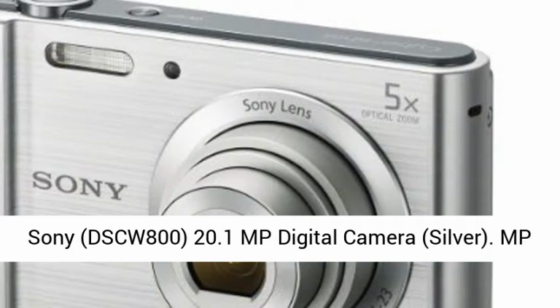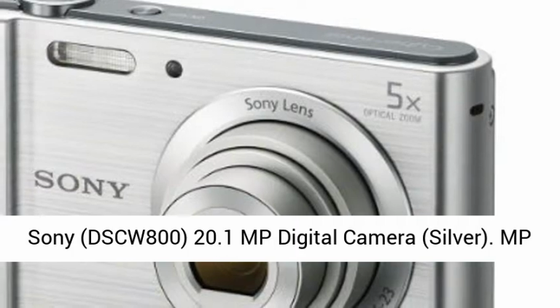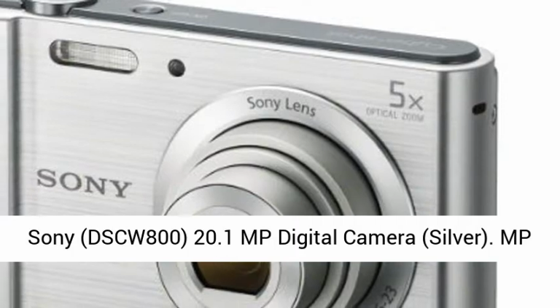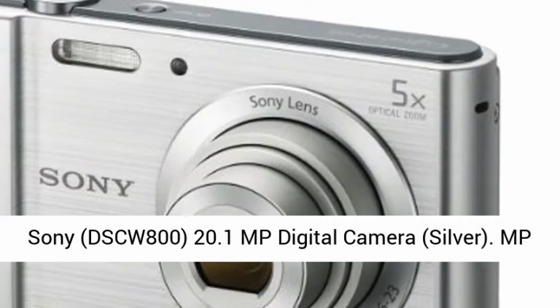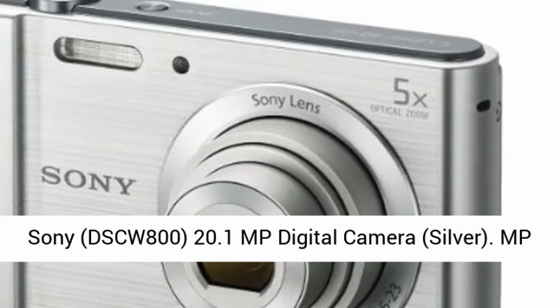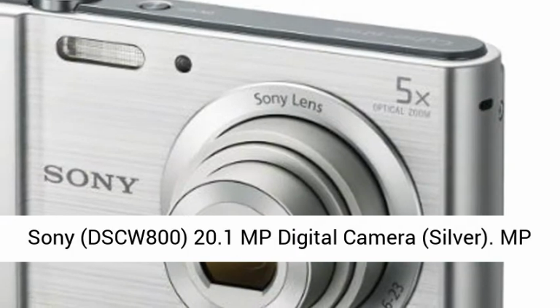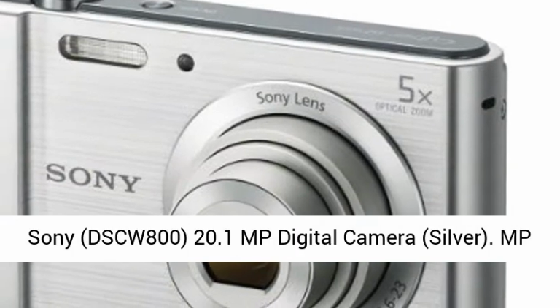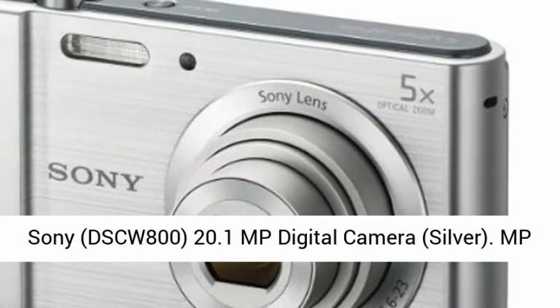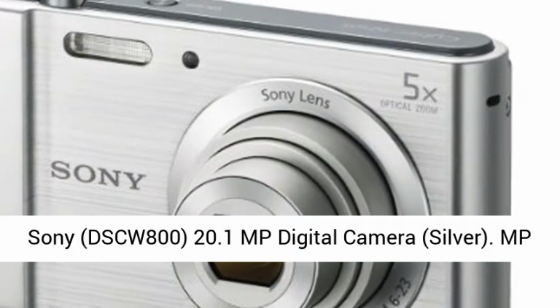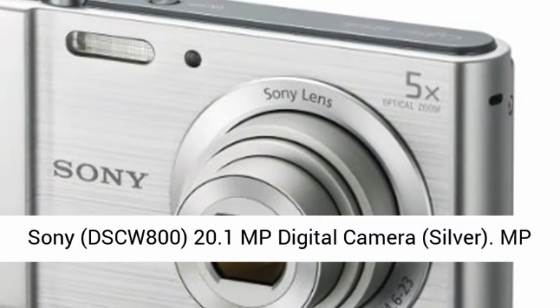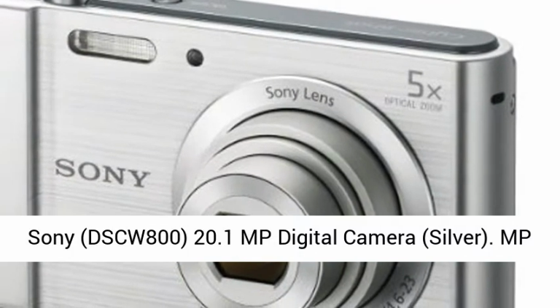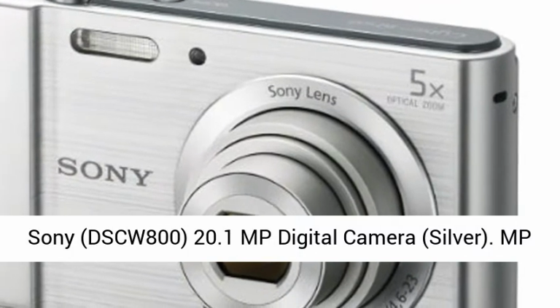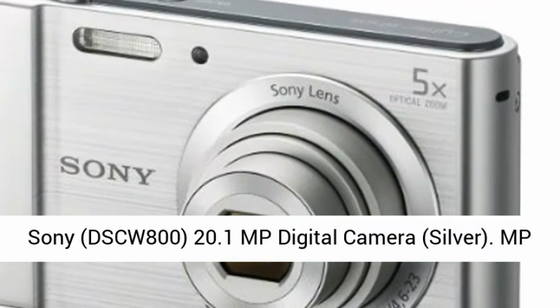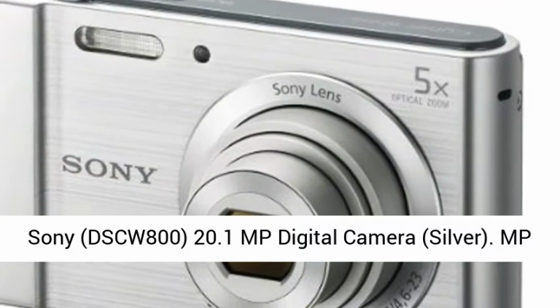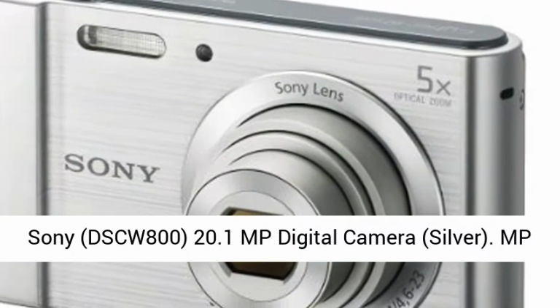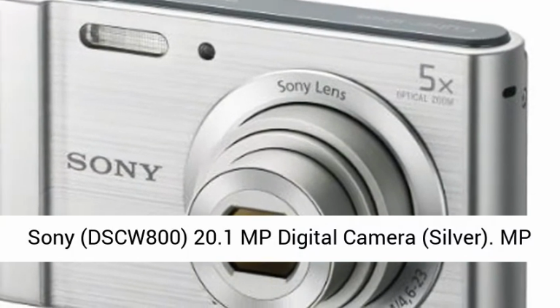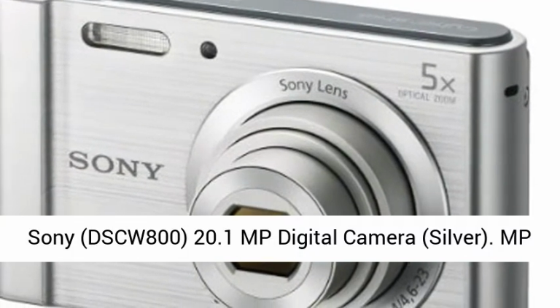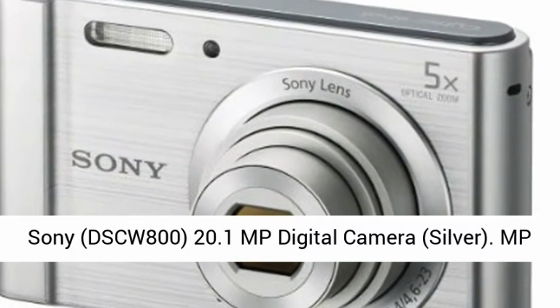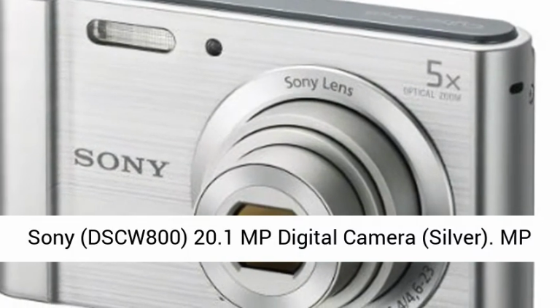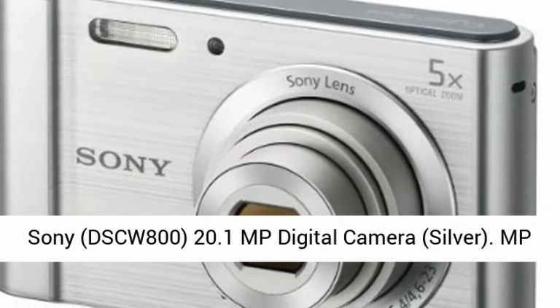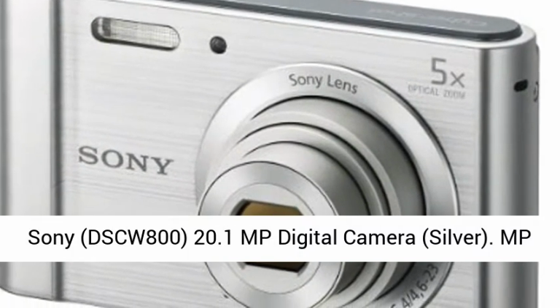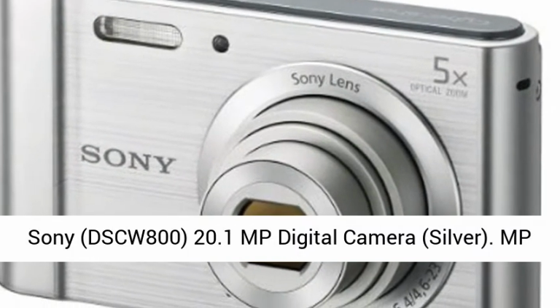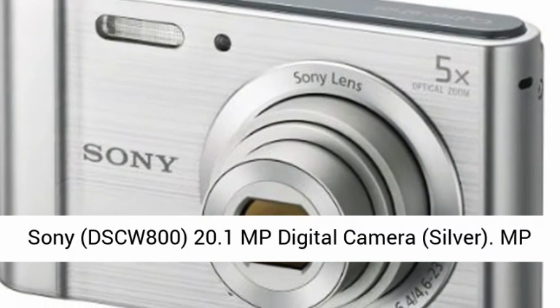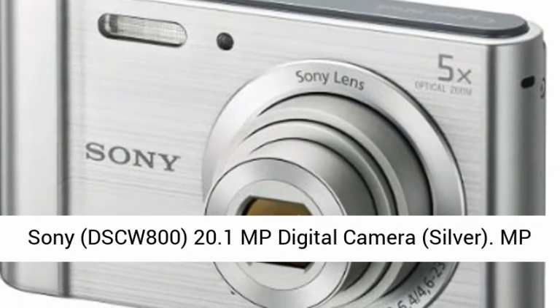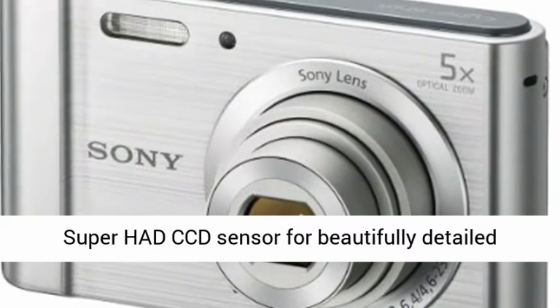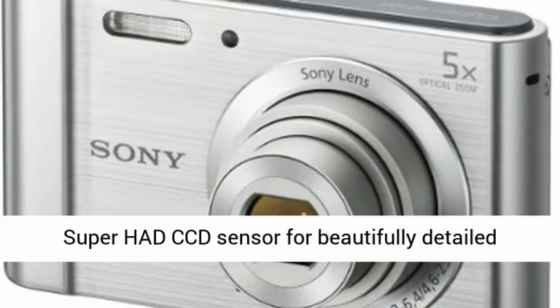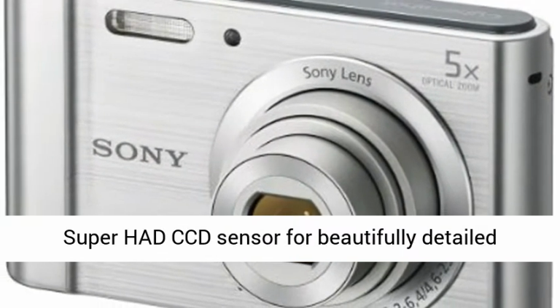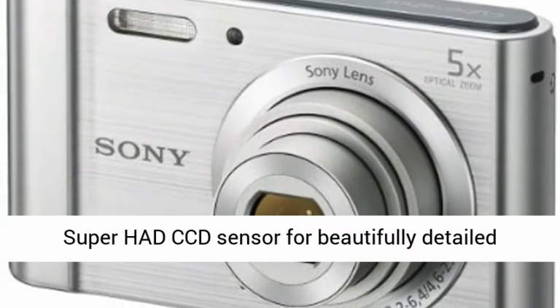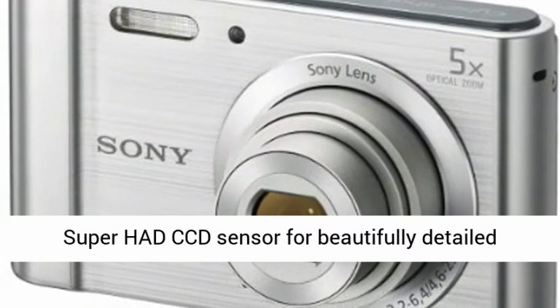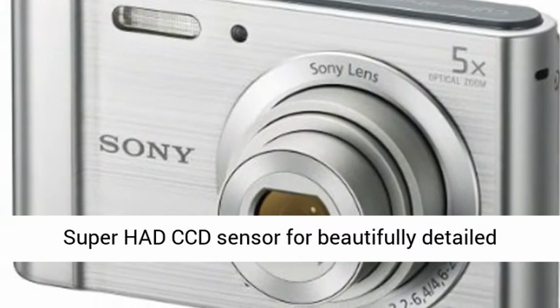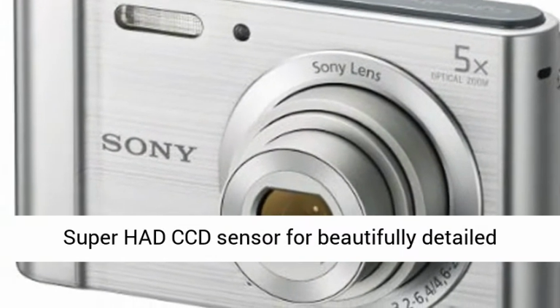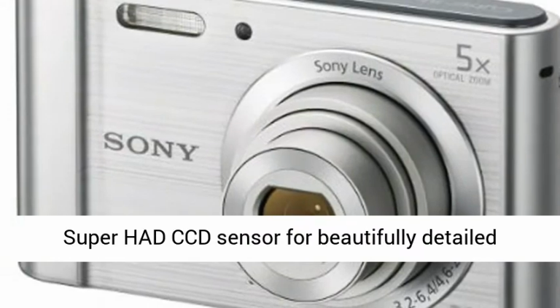Sony DSCW800, 20.1 MP Digital Camera, Silver.